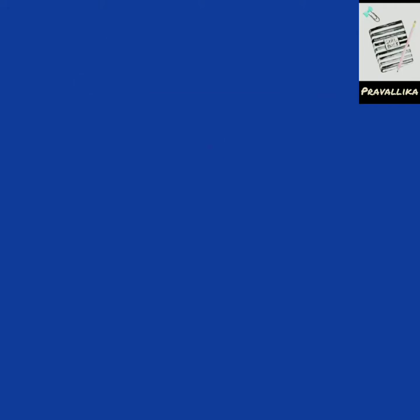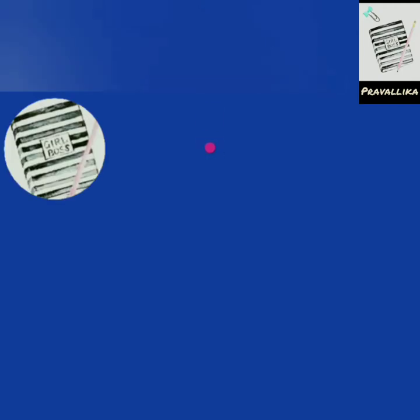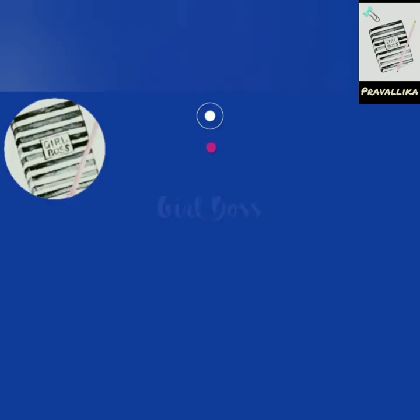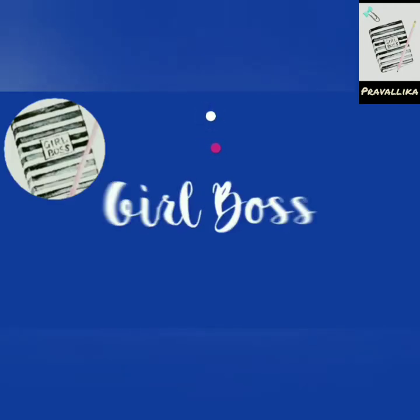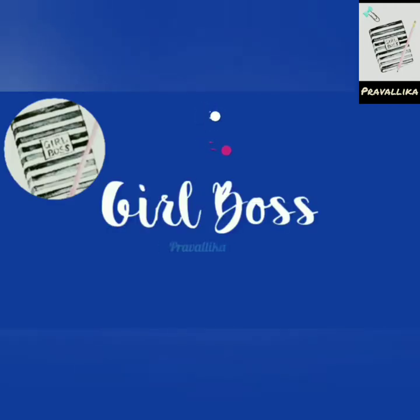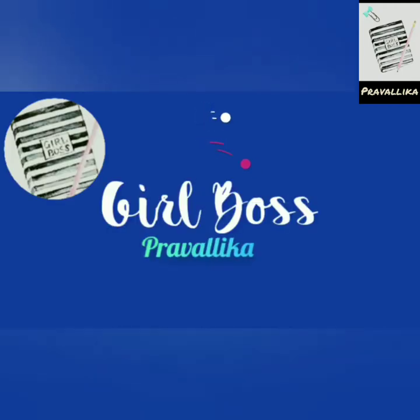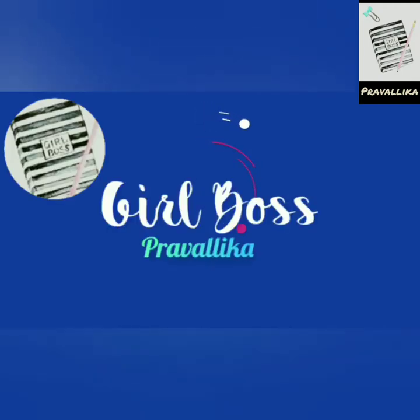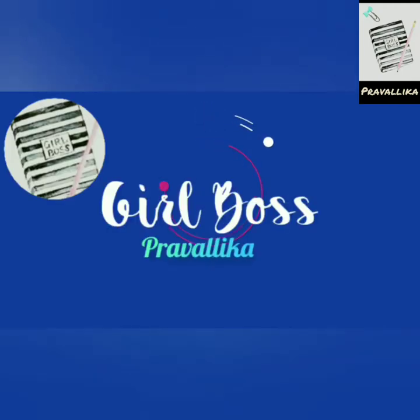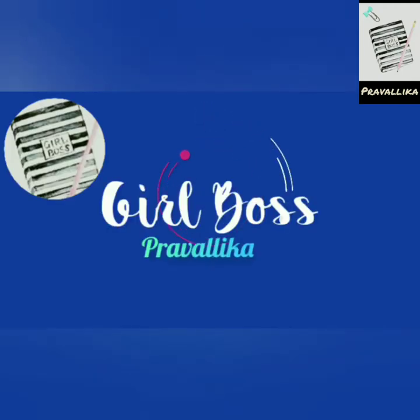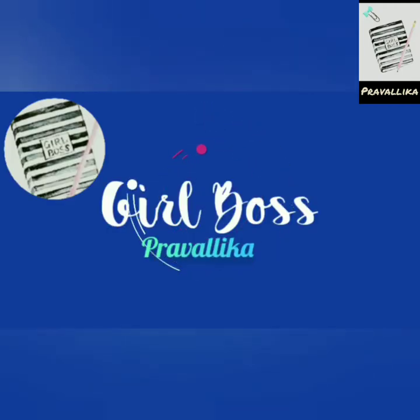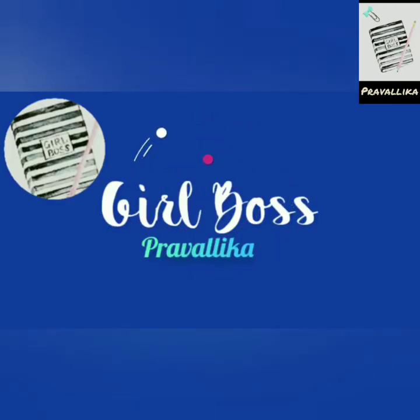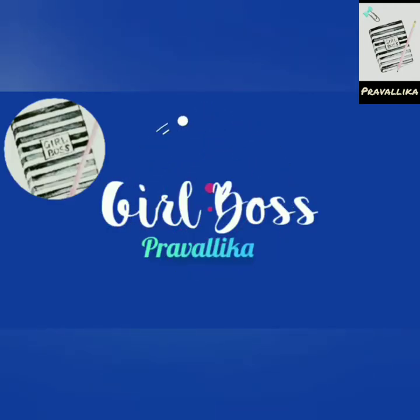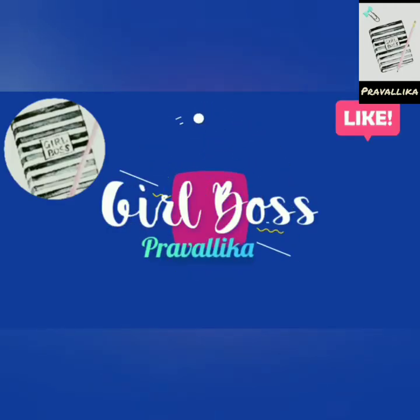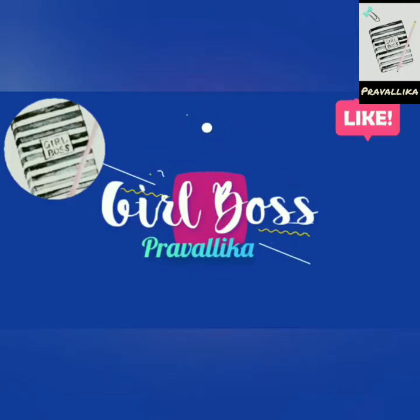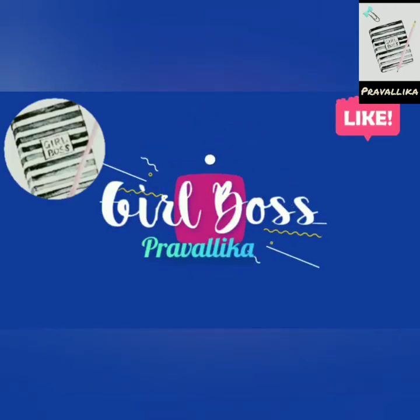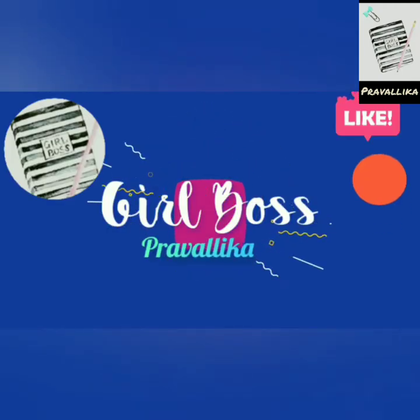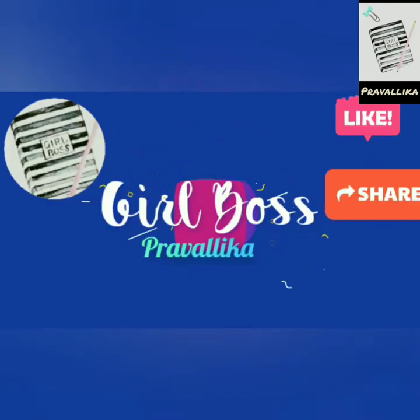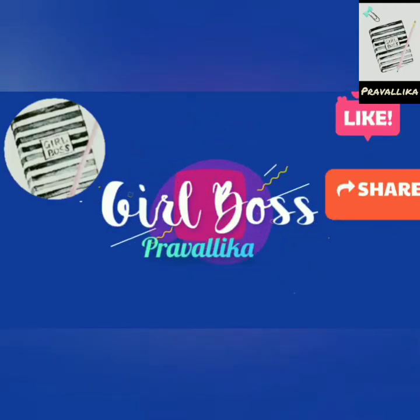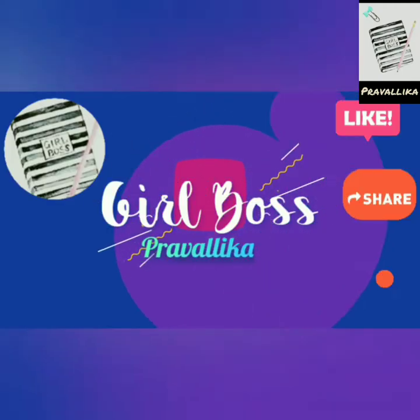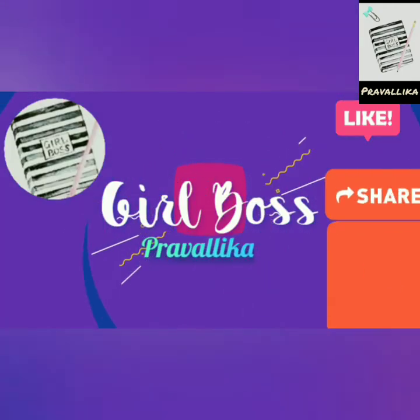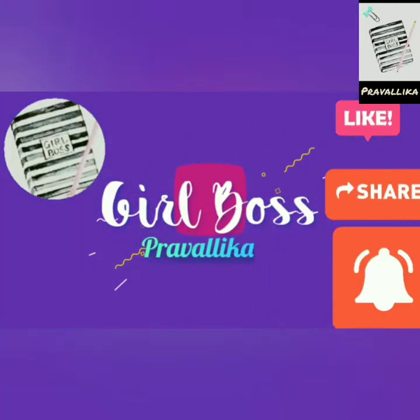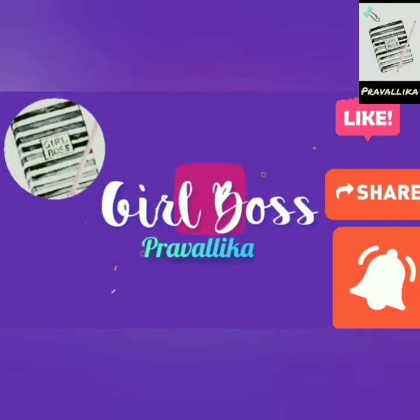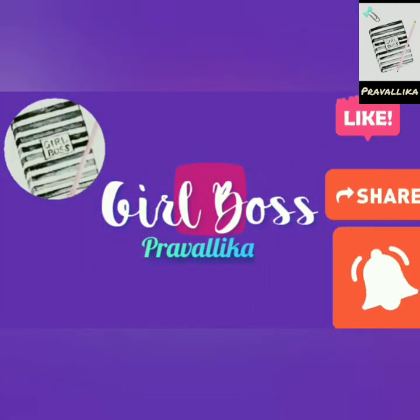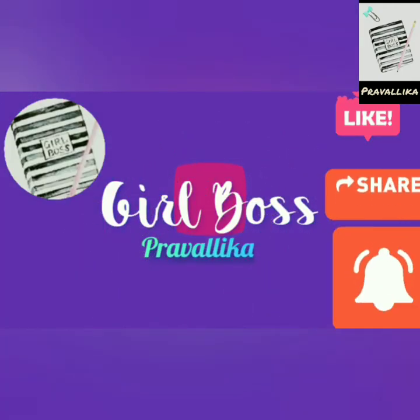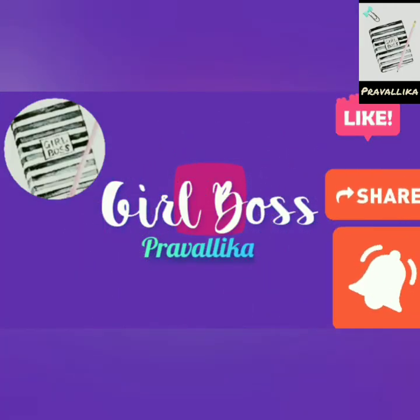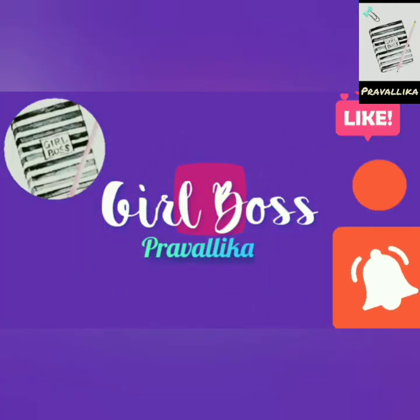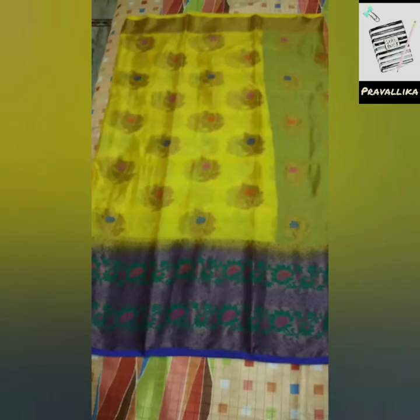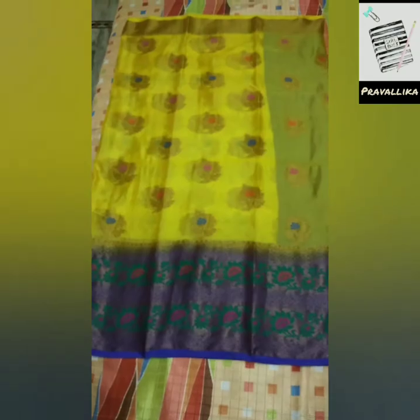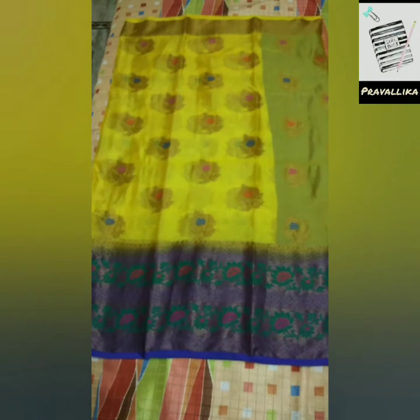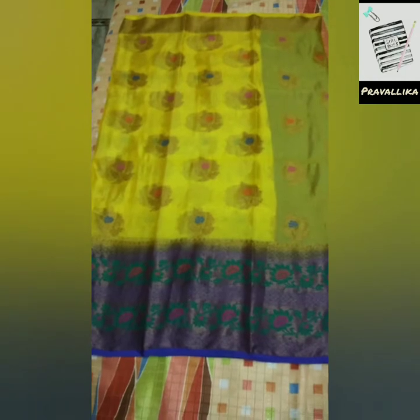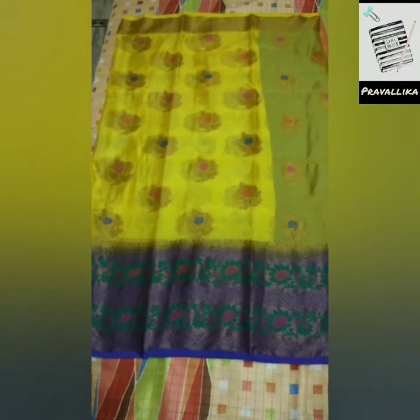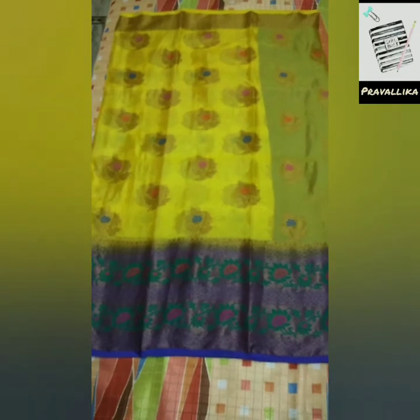Hi, welcome to my channel. I am Mee Pravallika. I have a new sari collection.